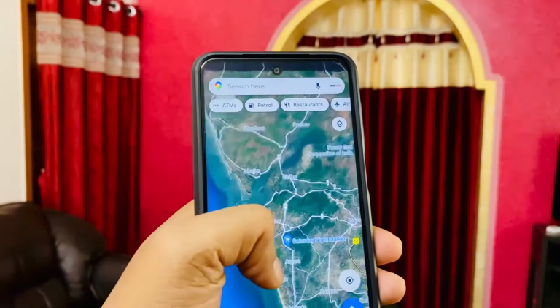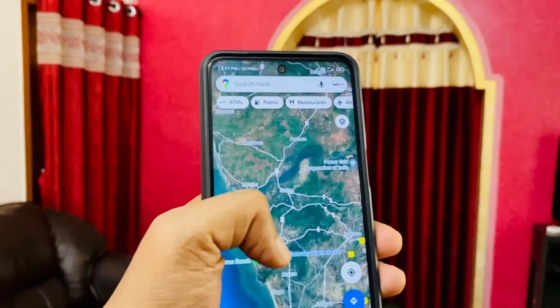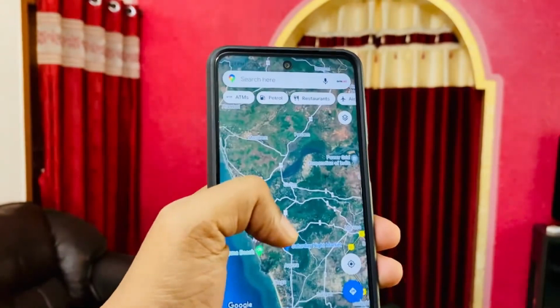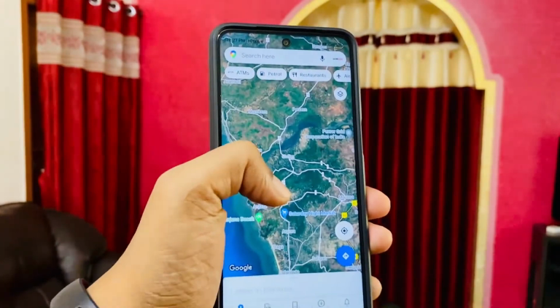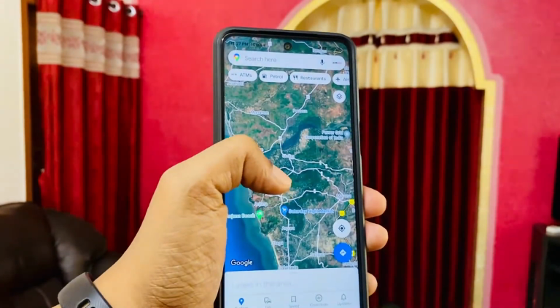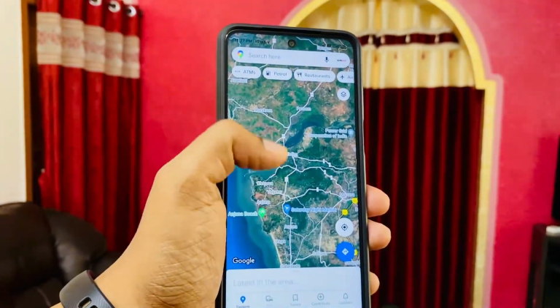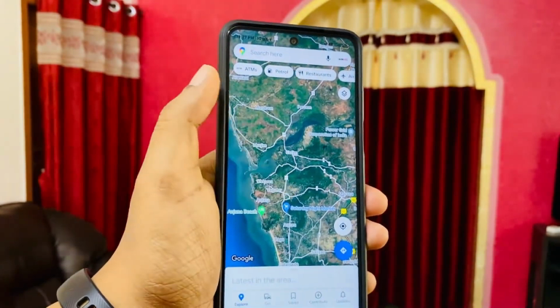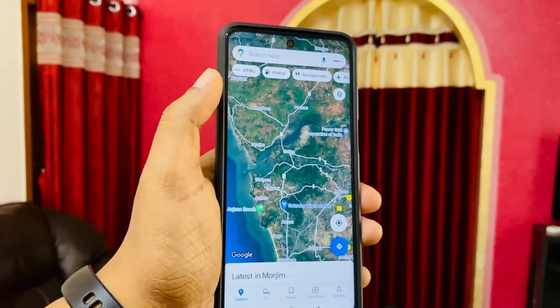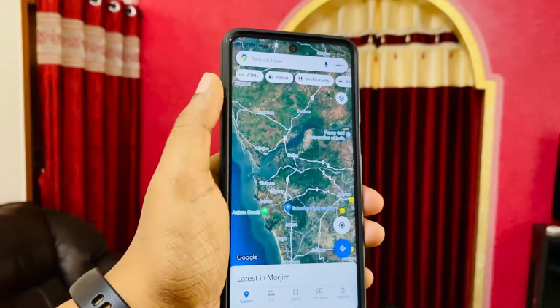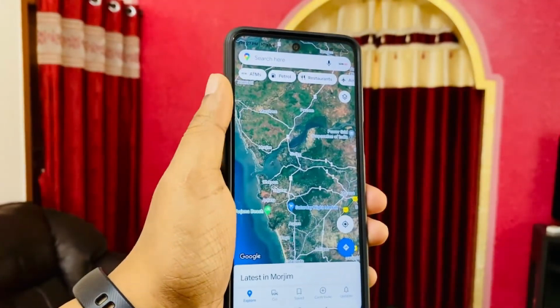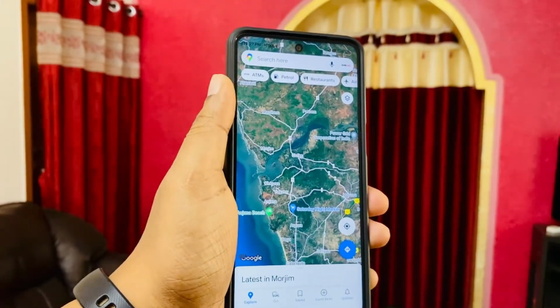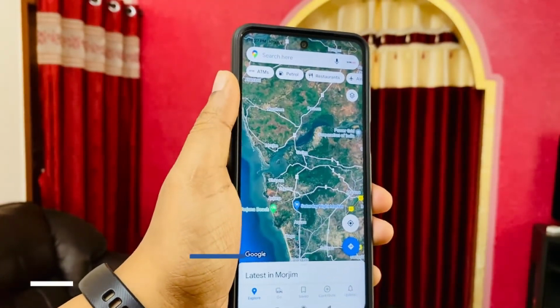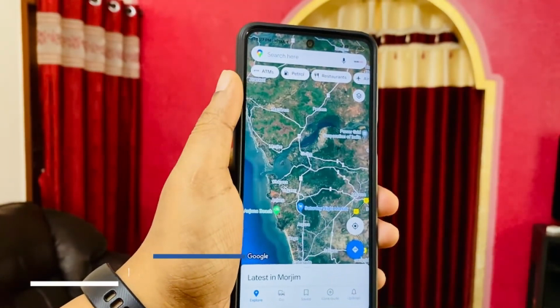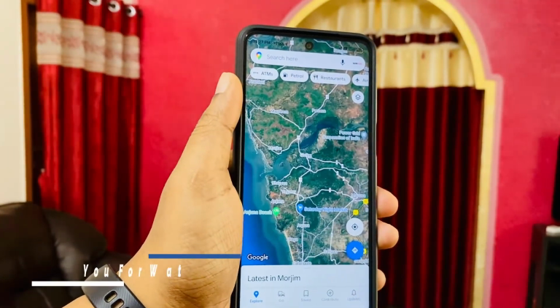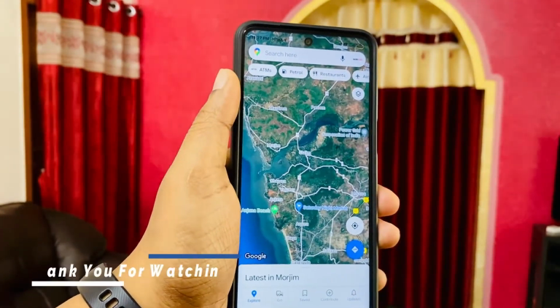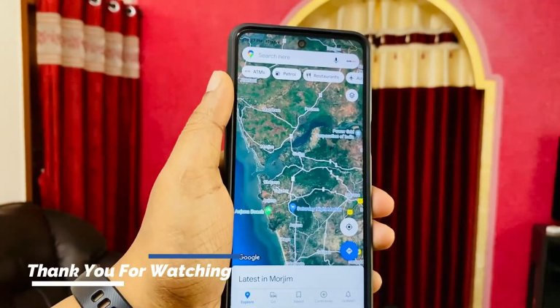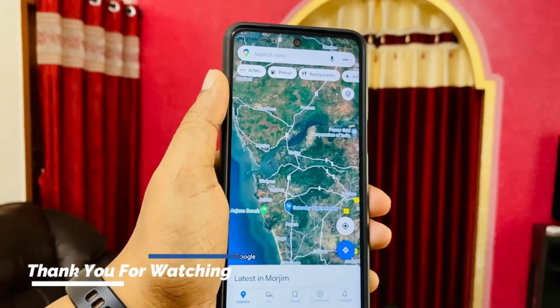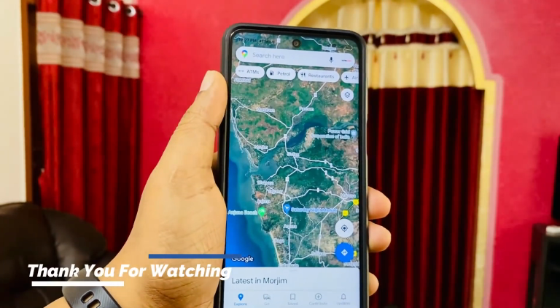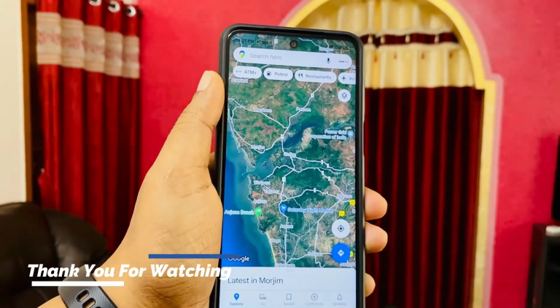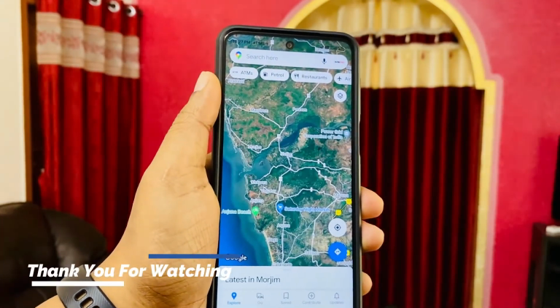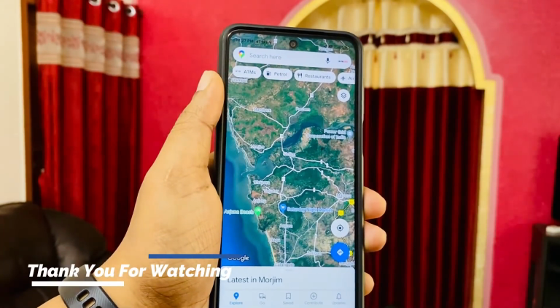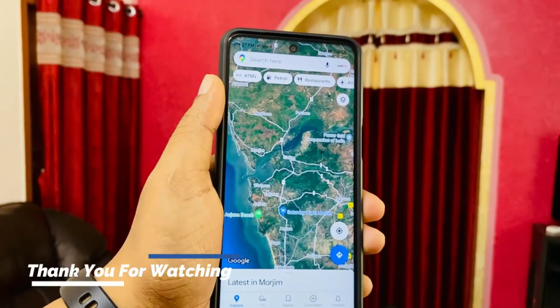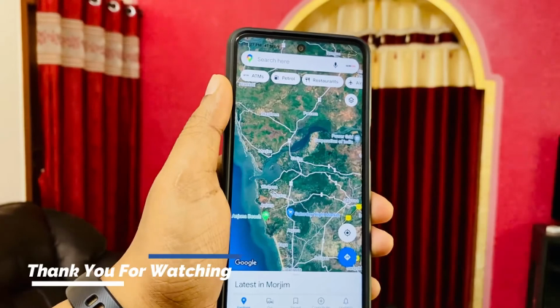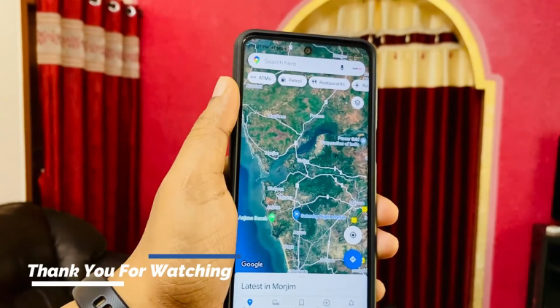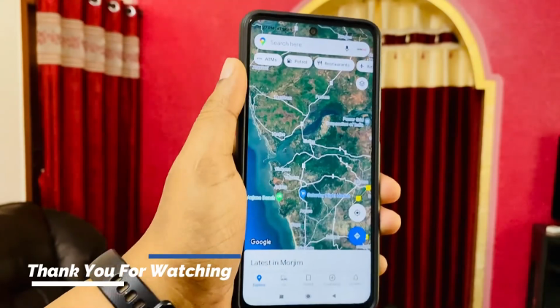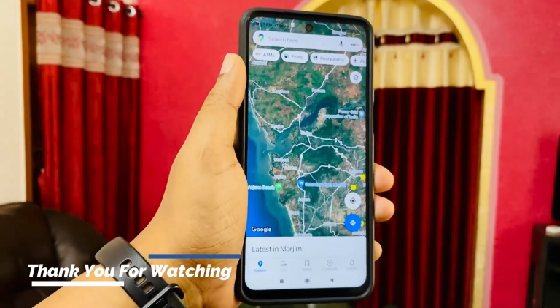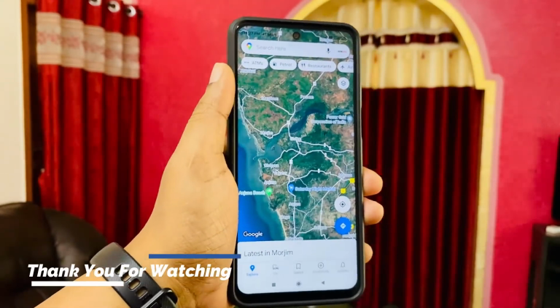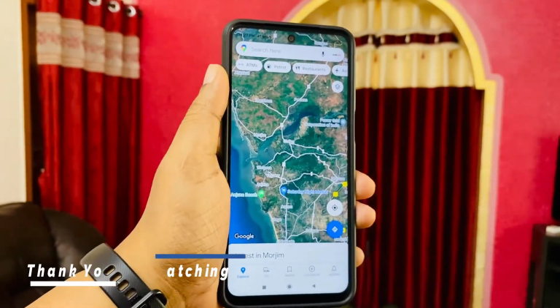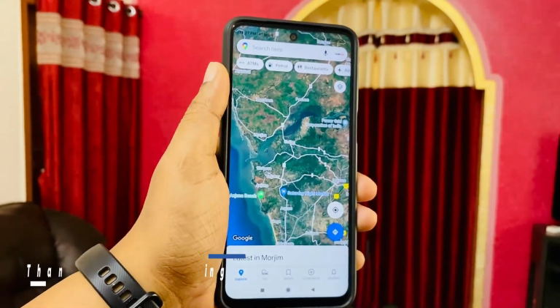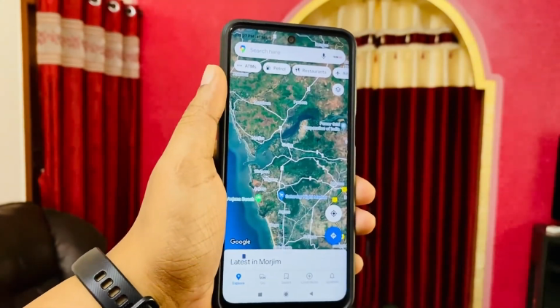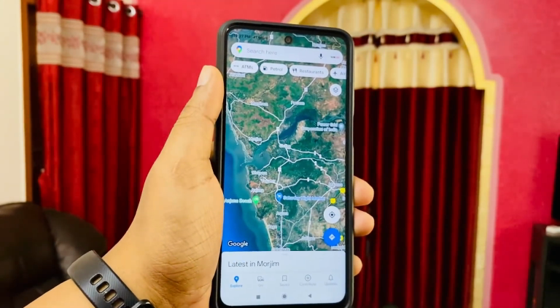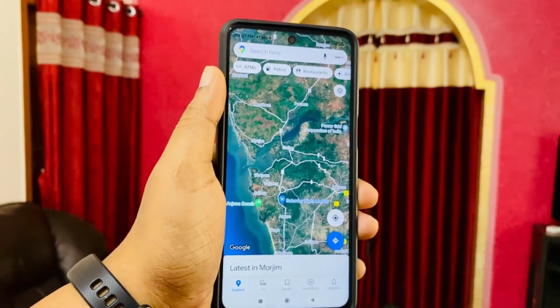Let me know in the comments what are your thoughts on the latest Google Maps. Thanks for watching this video — please subscribe to the channel and see you in my next video.